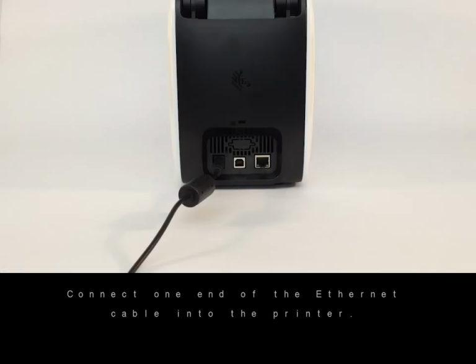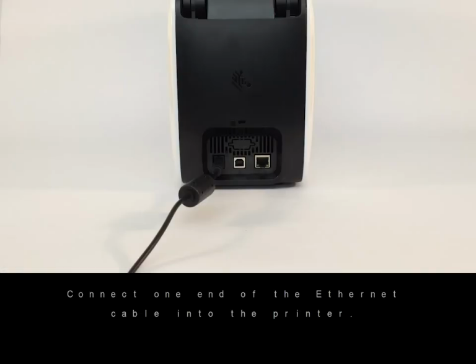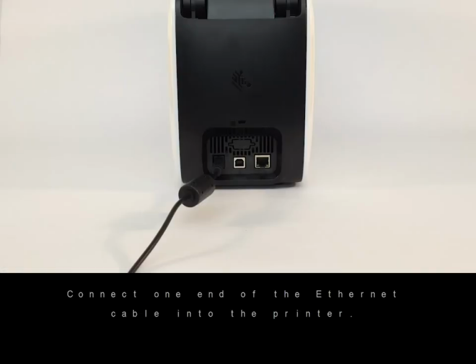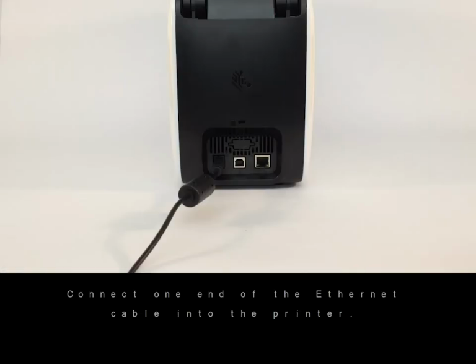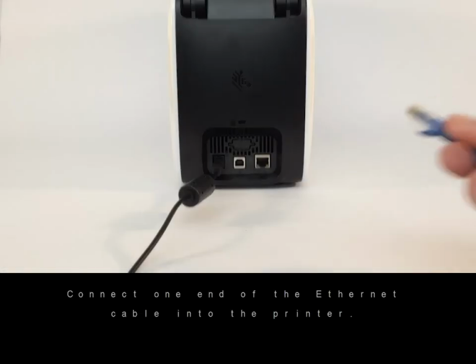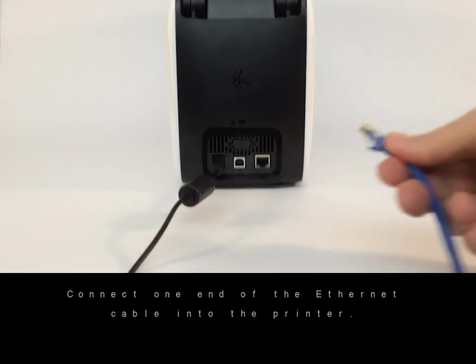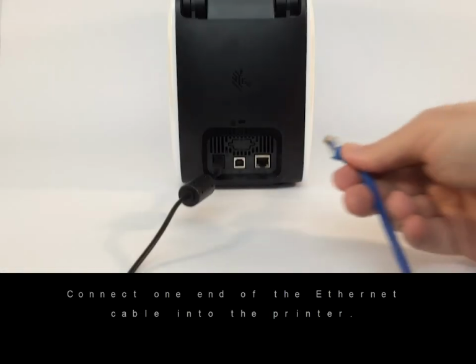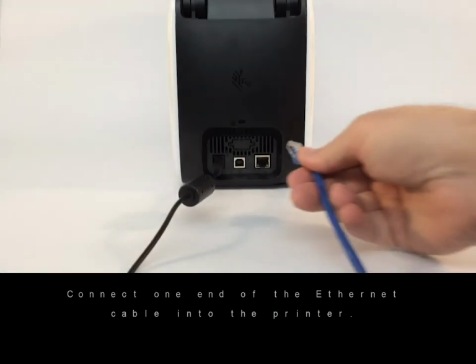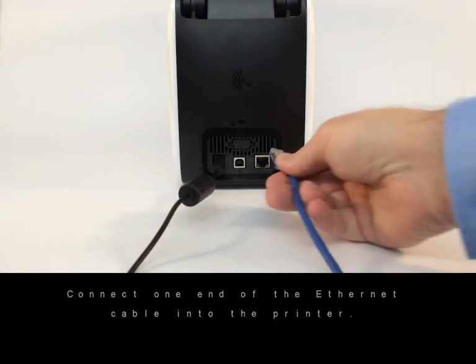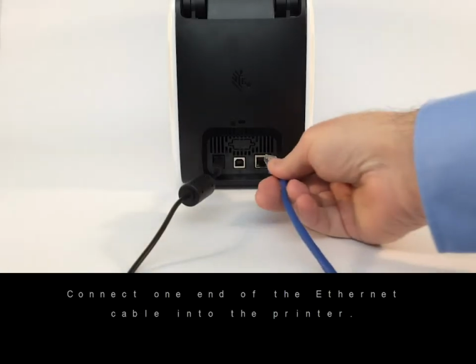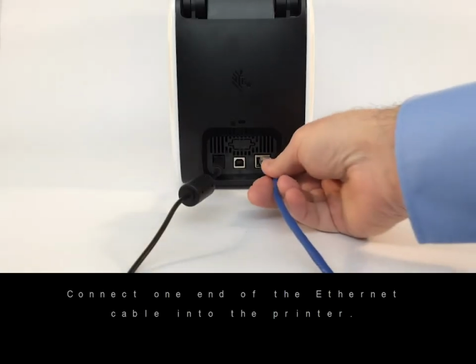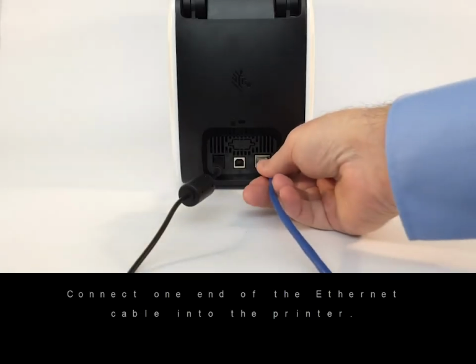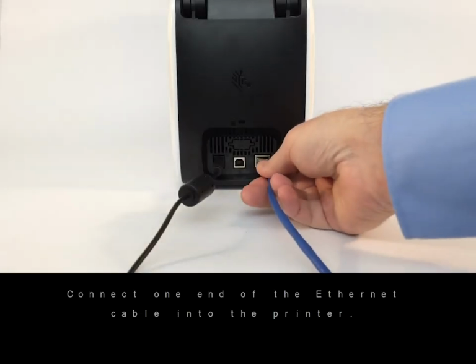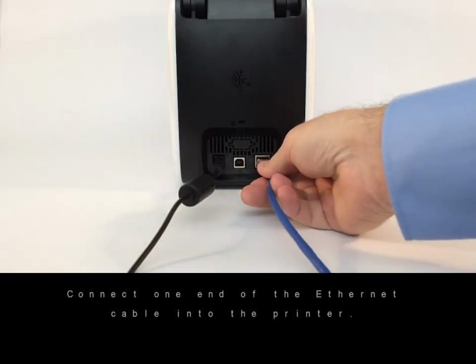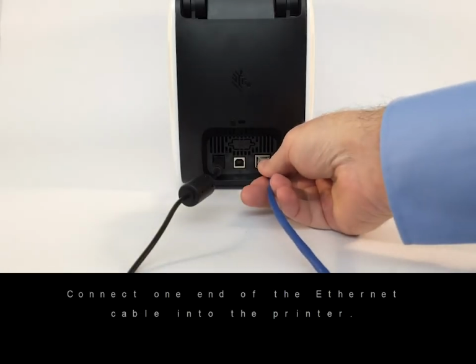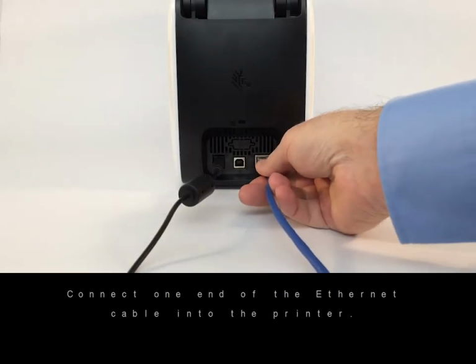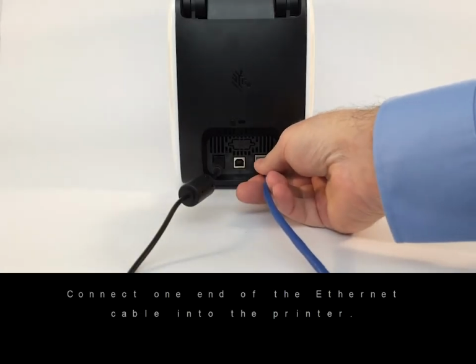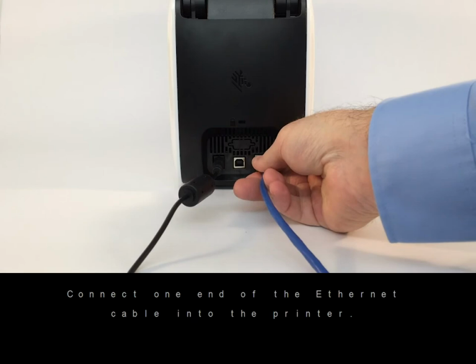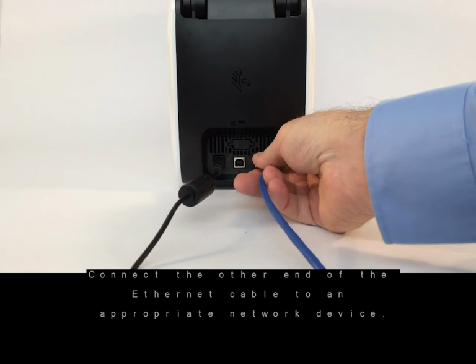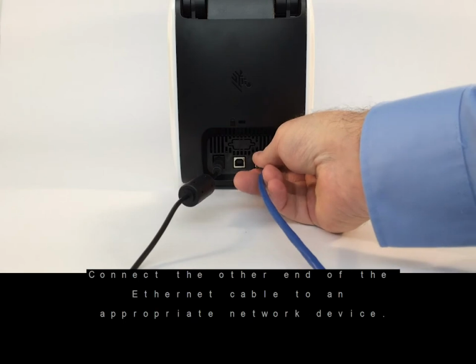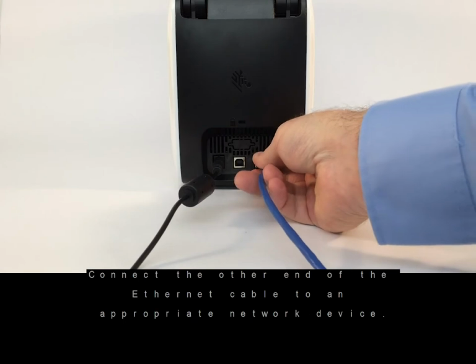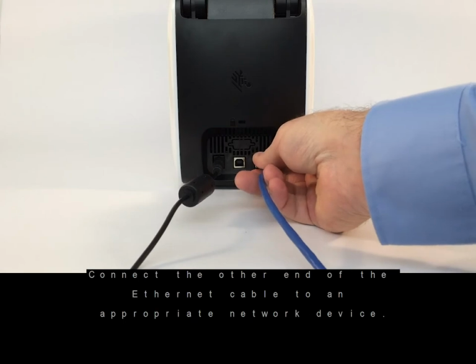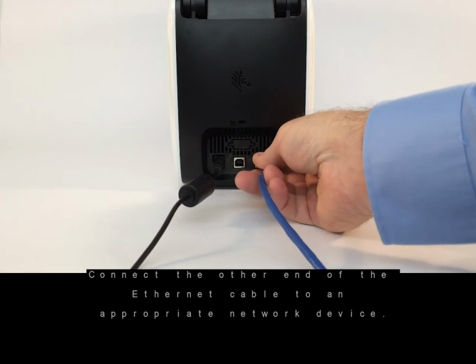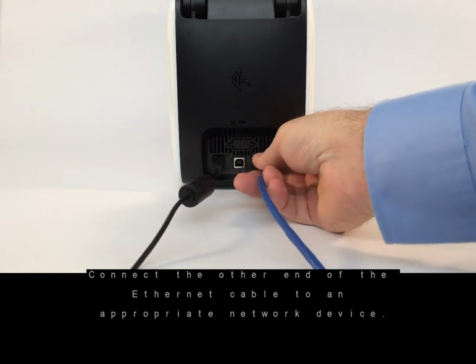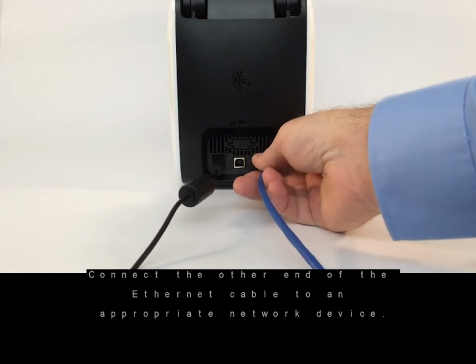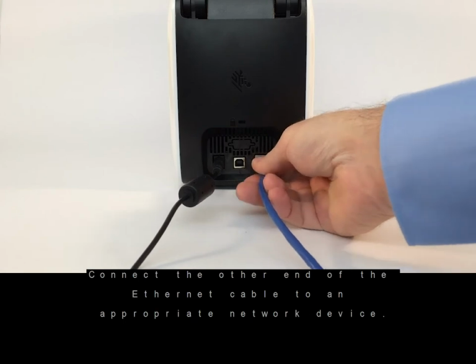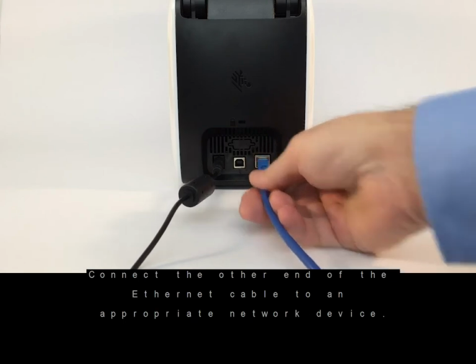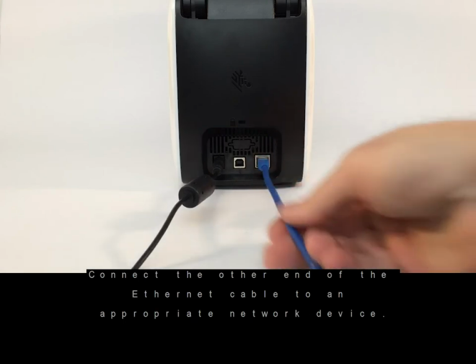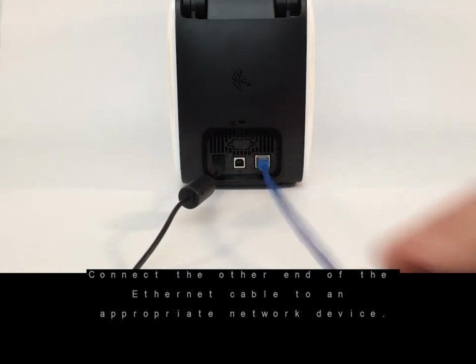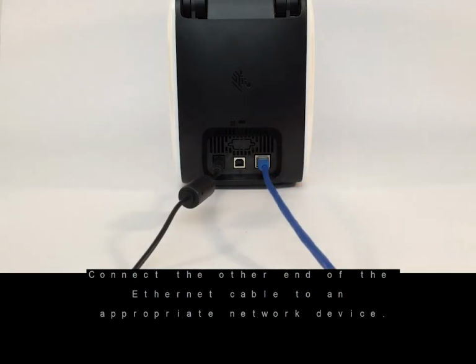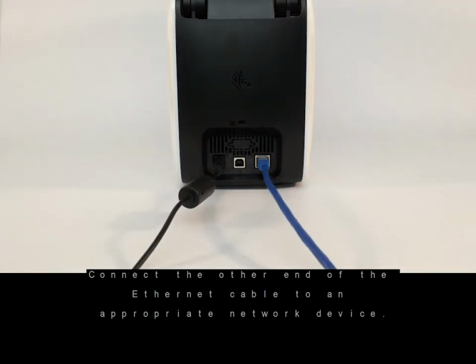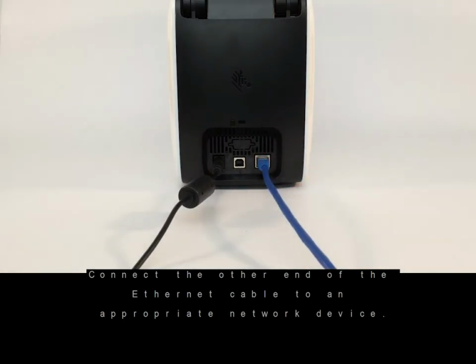Connect one end of the Ethernet cable into the printer. Connect the other end of the Ethernet cable to an appropriate network device.